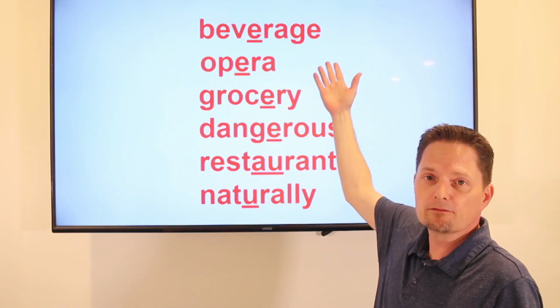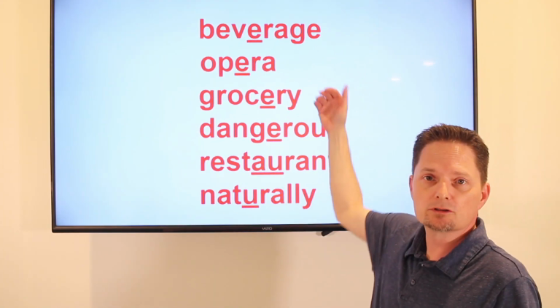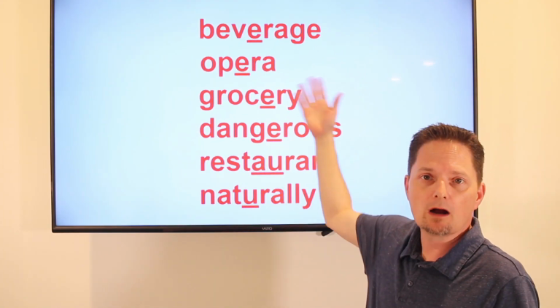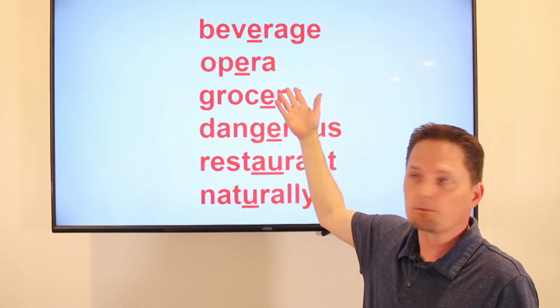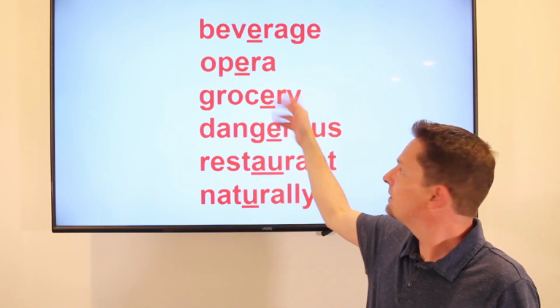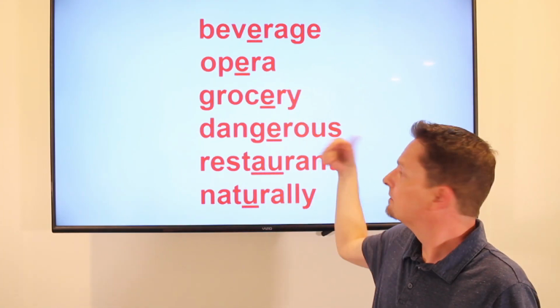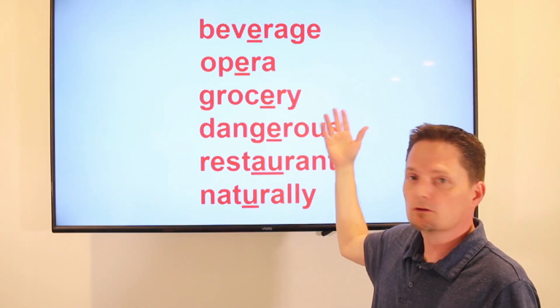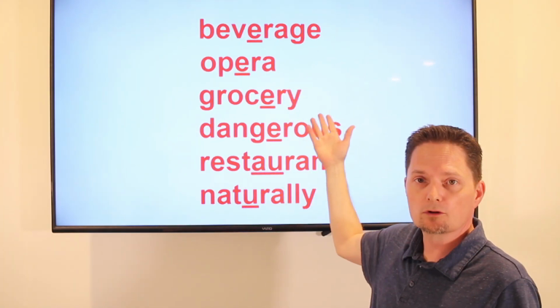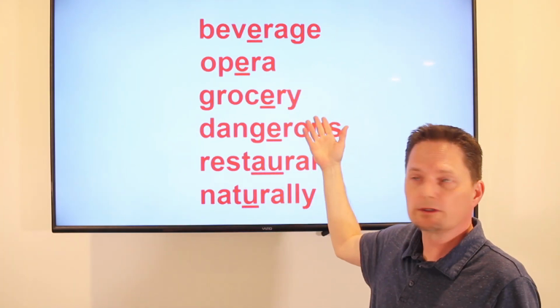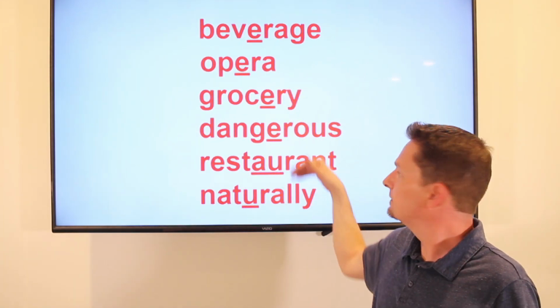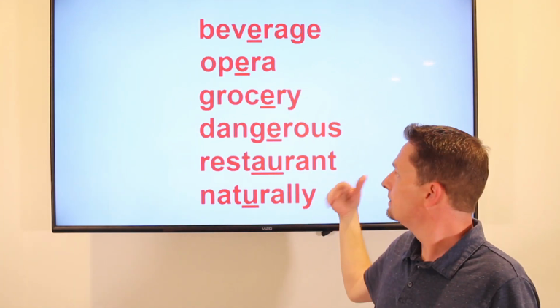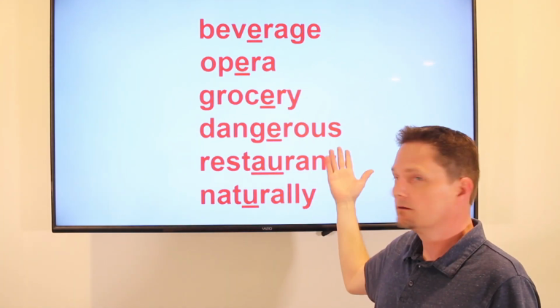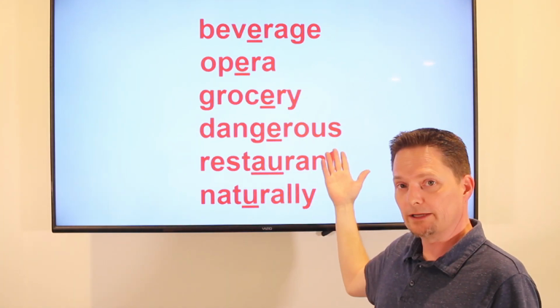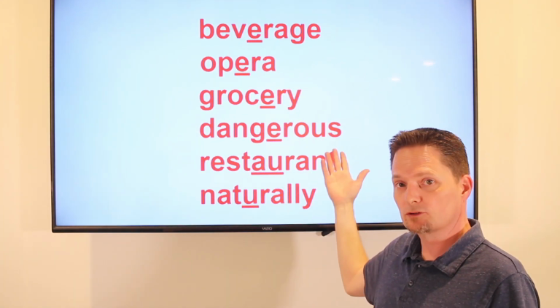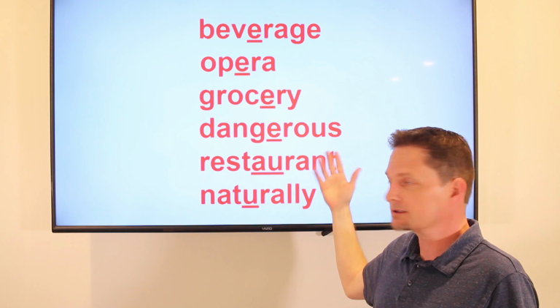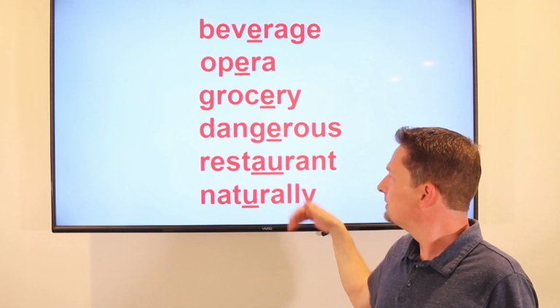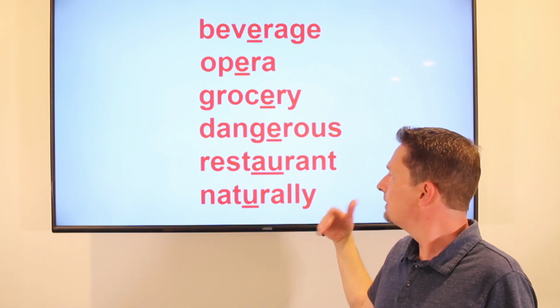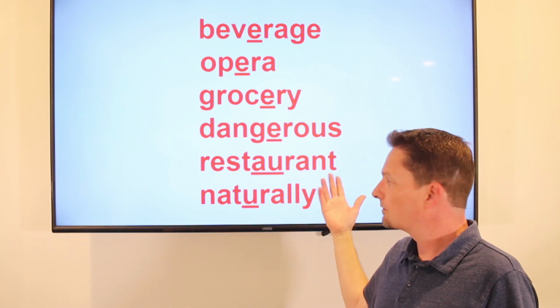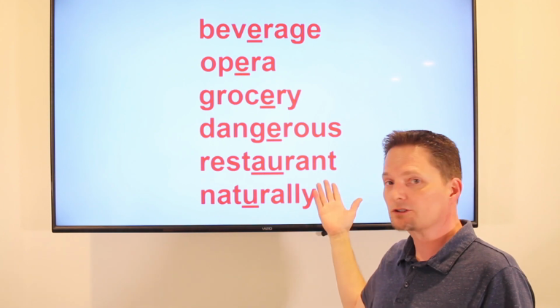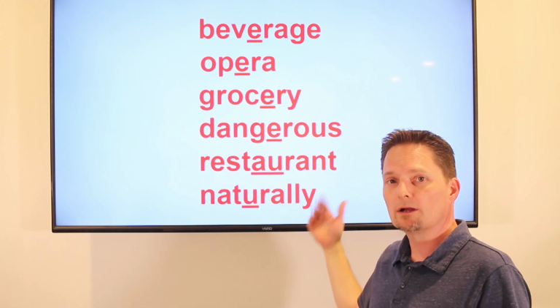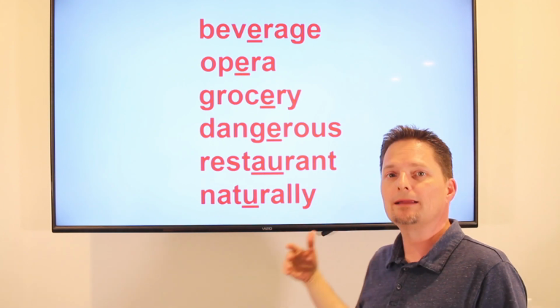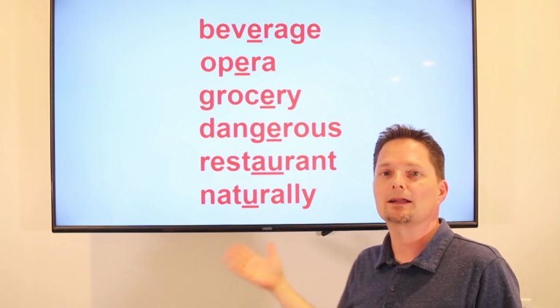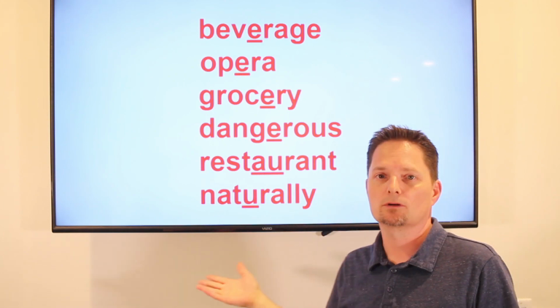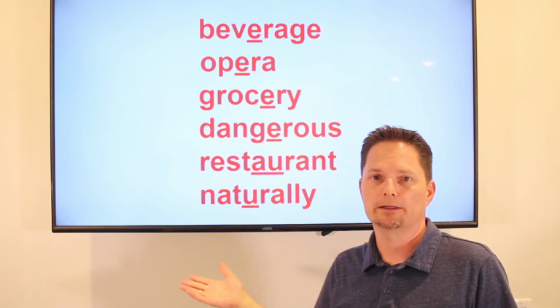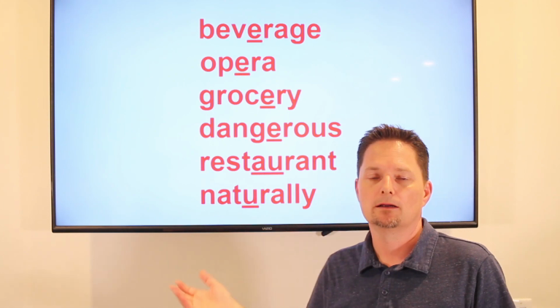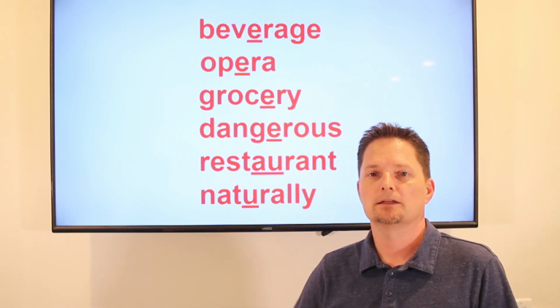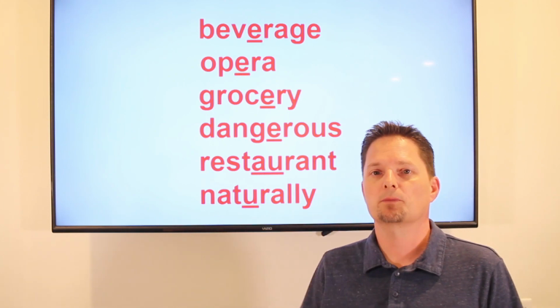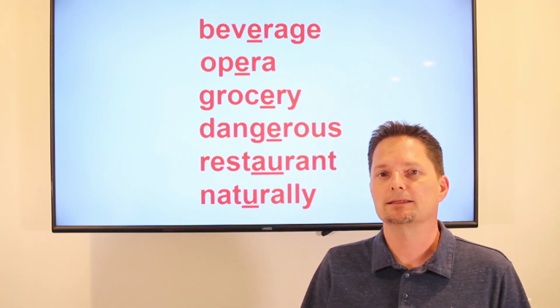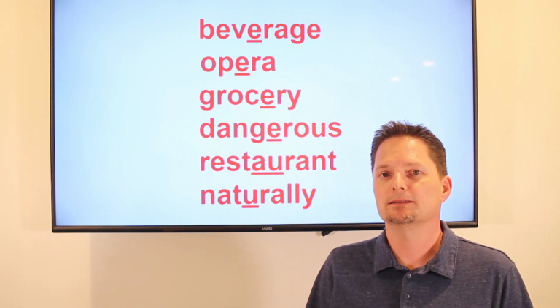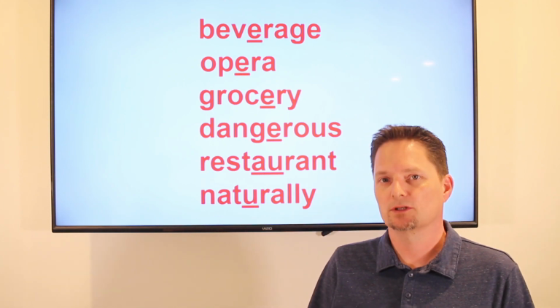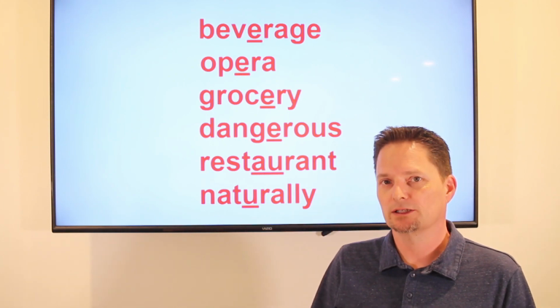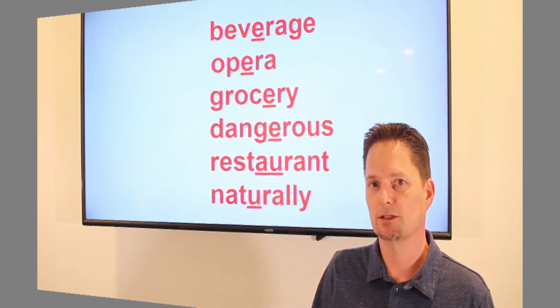Beverage, opera, grocery, dangerous, restaurant, and naturally. Let's practice these pronunciations.